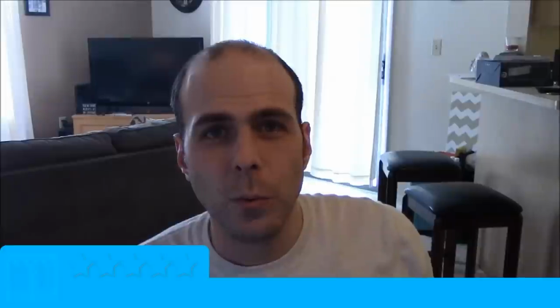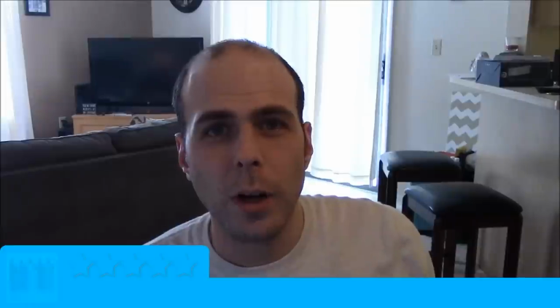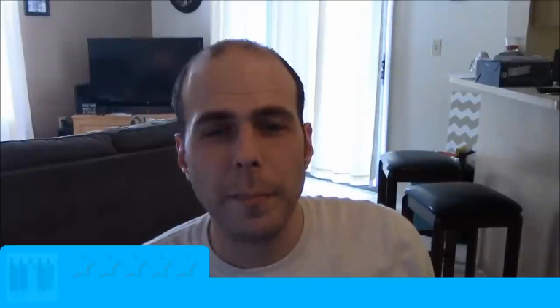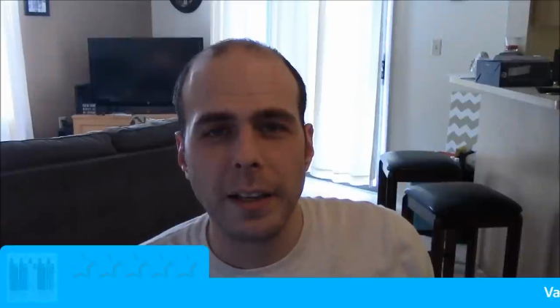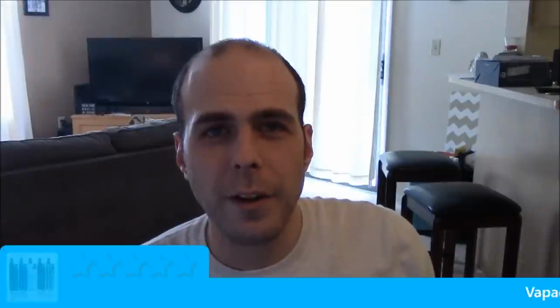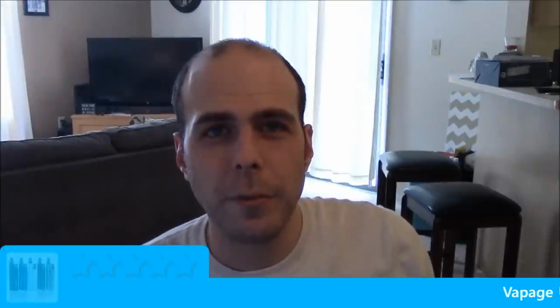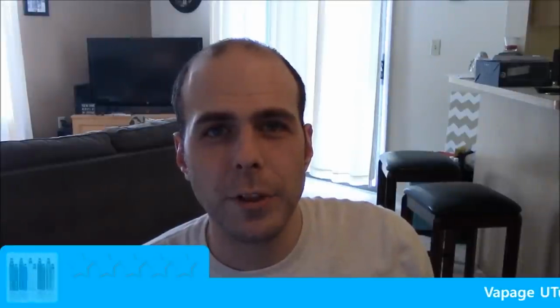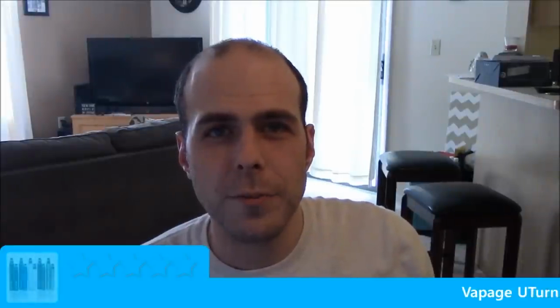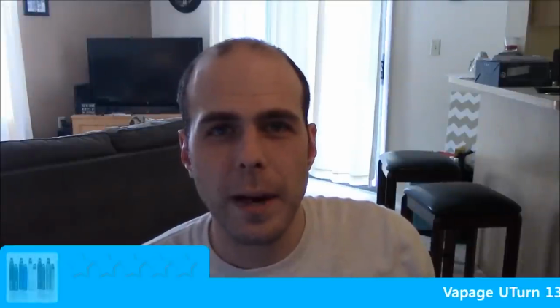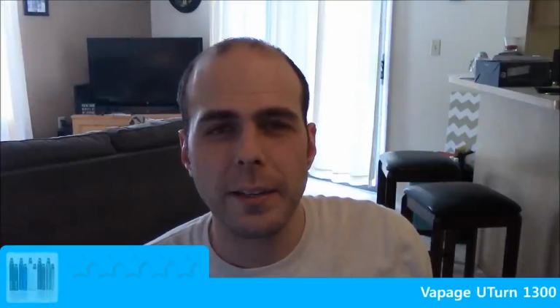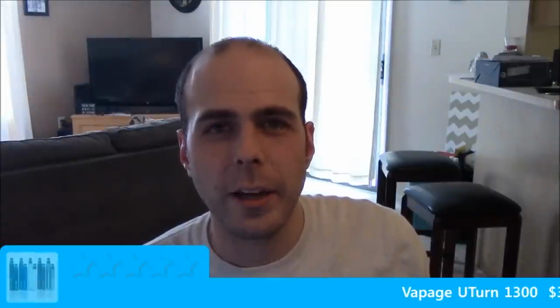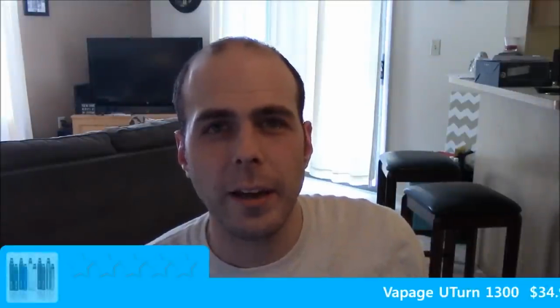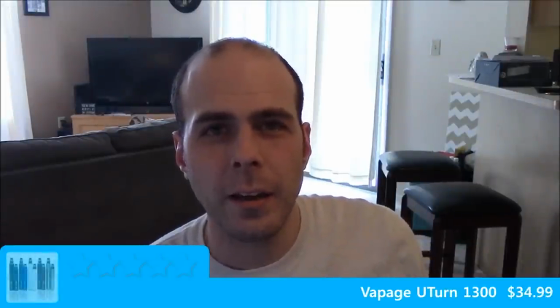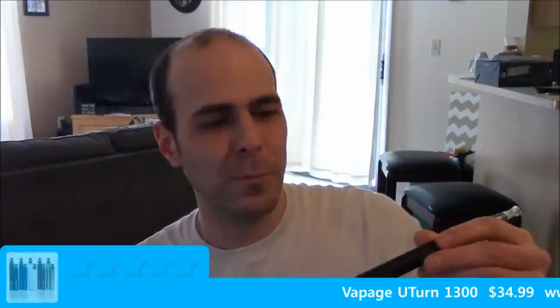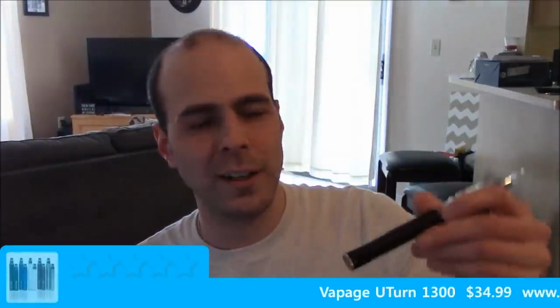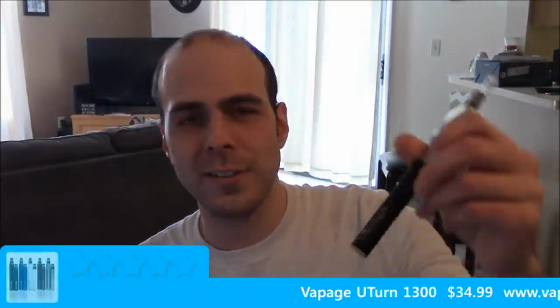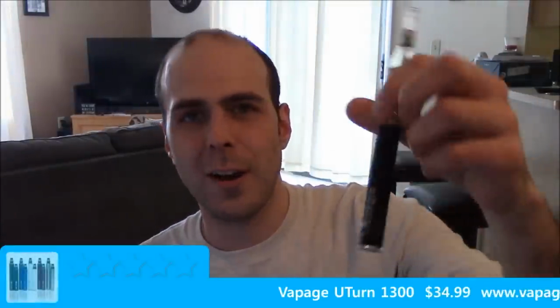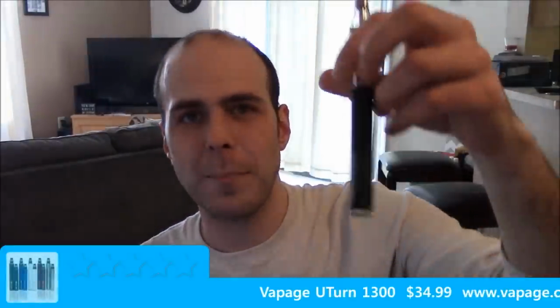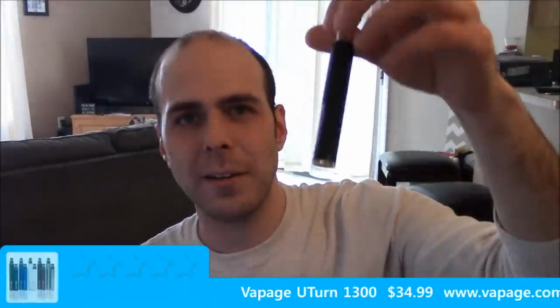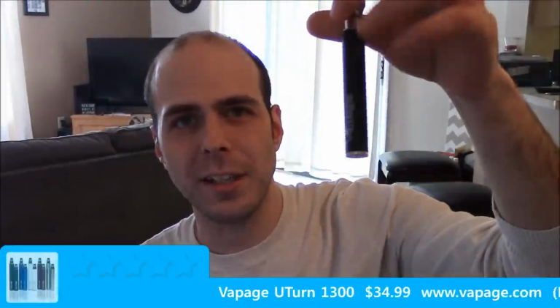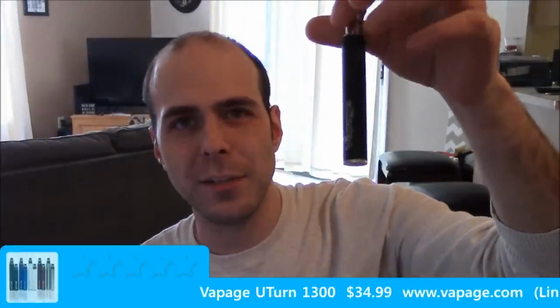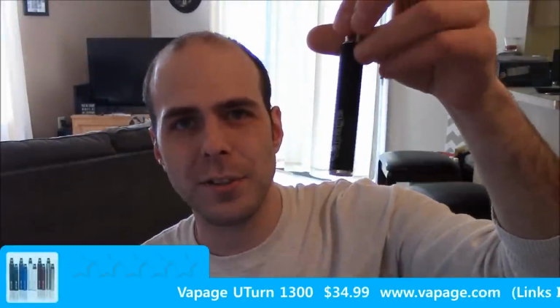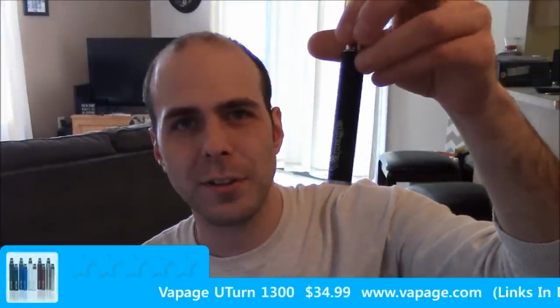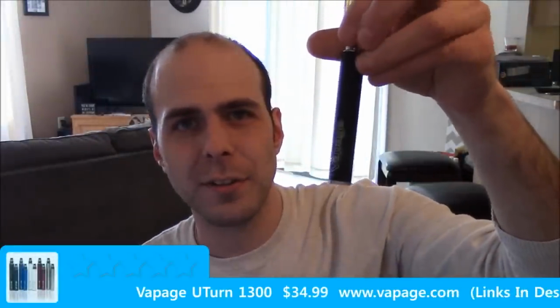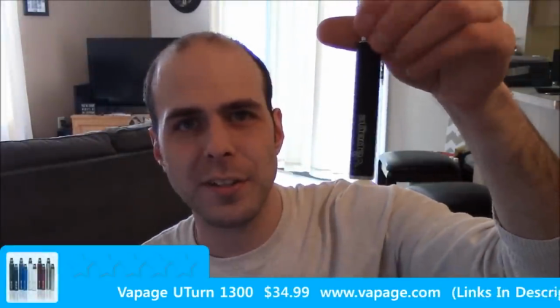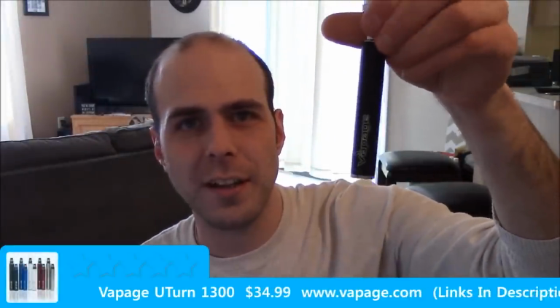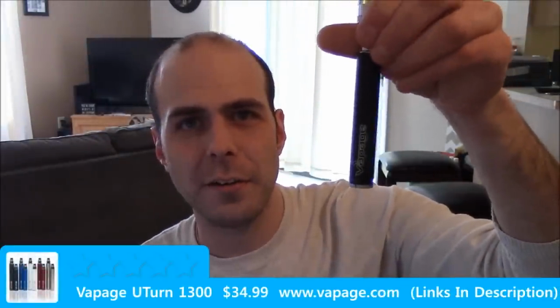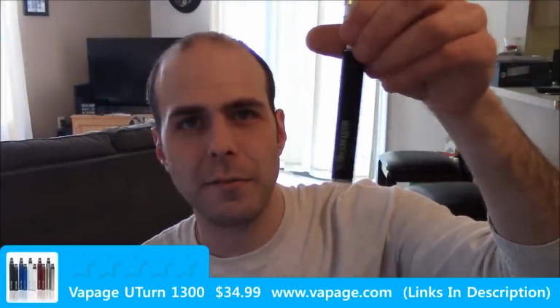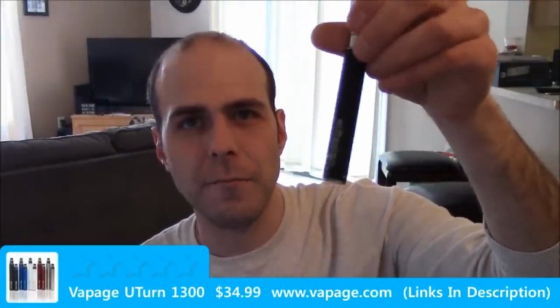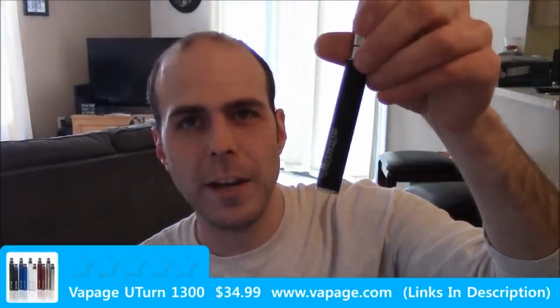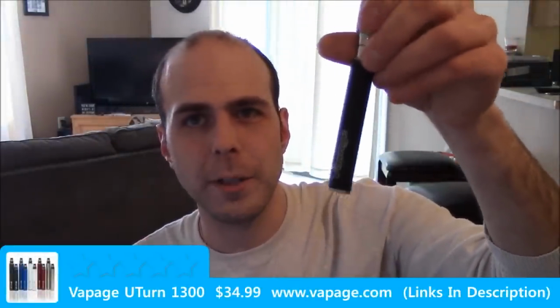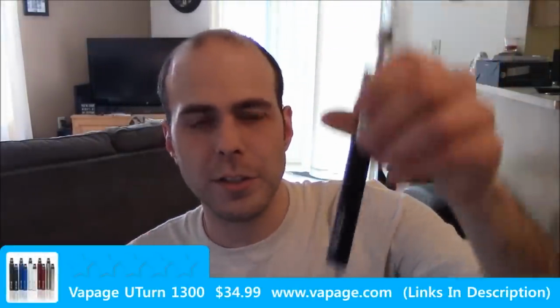Welcome back to Vape Reviews. Mike here again. We're going to talk about the U-Turn 1300 from Vapage.